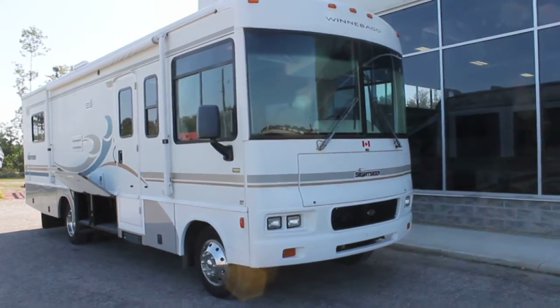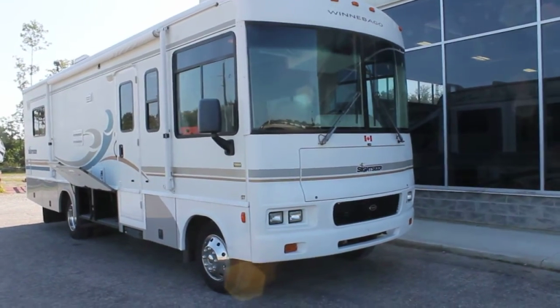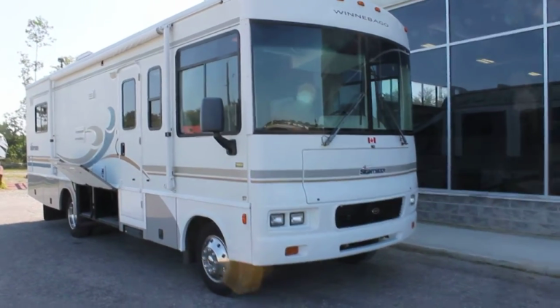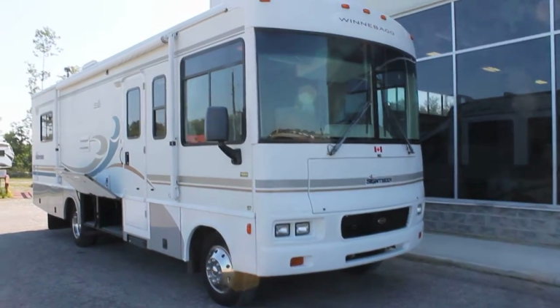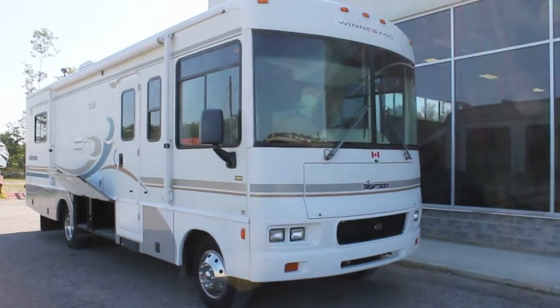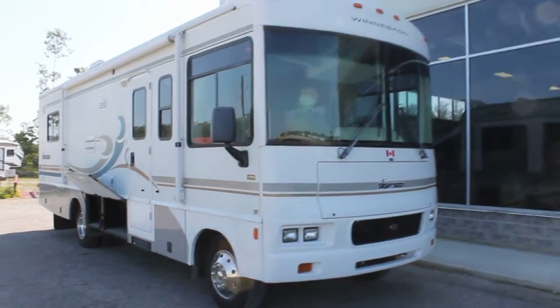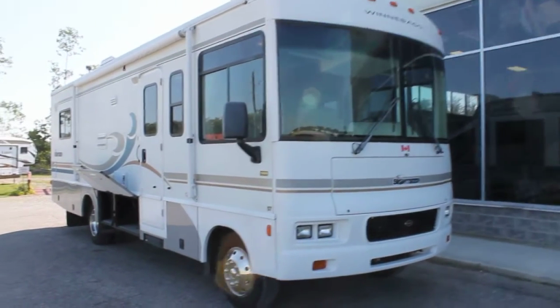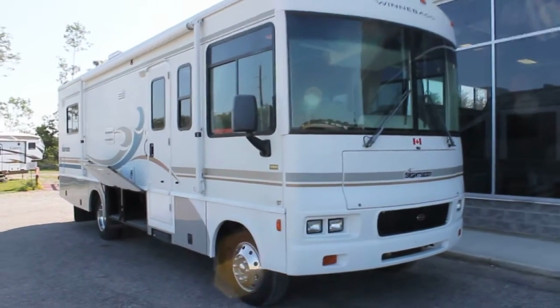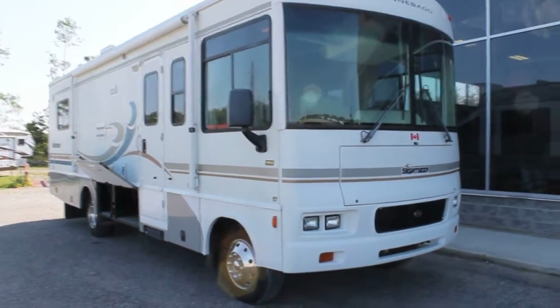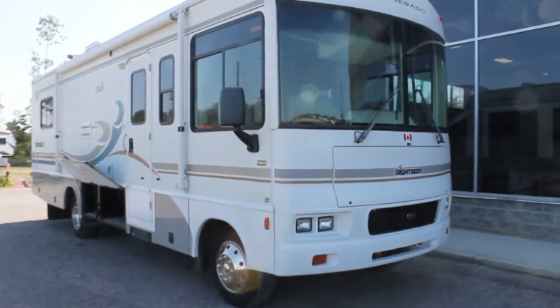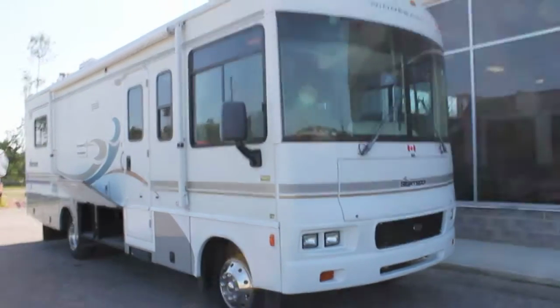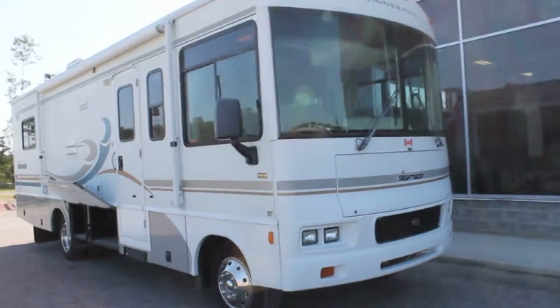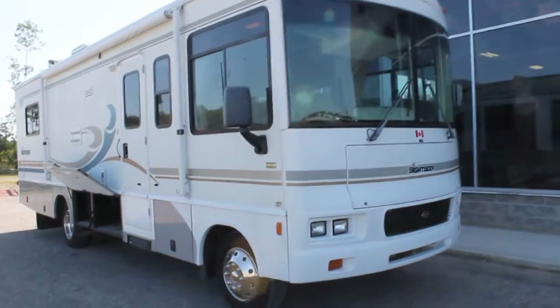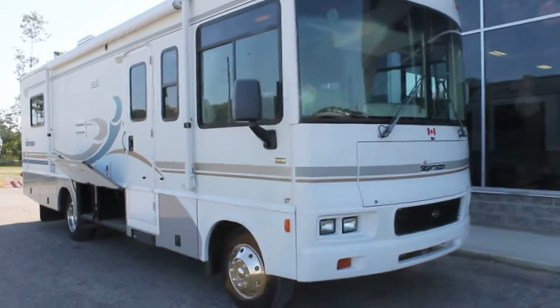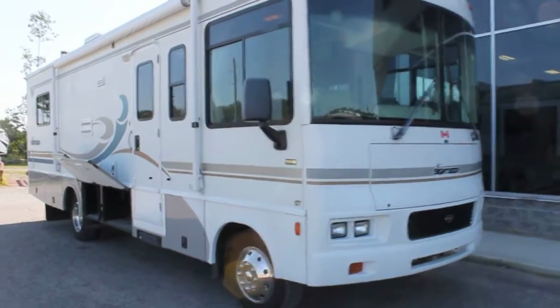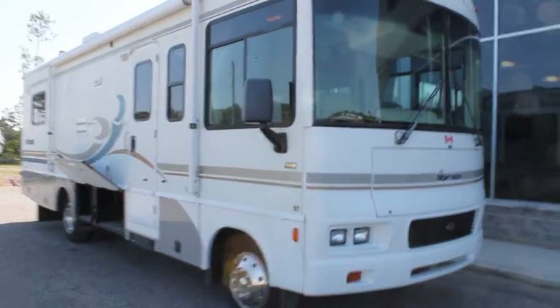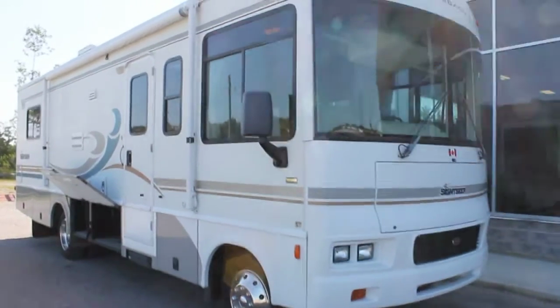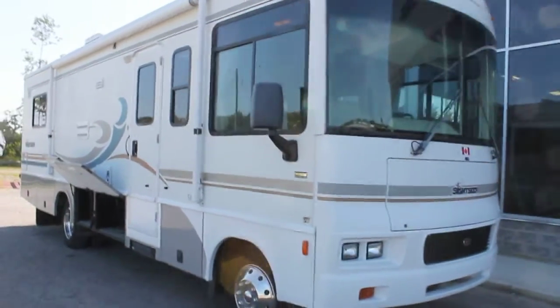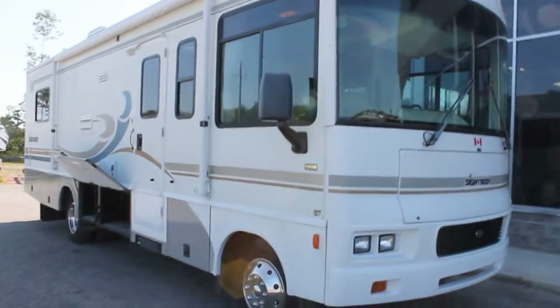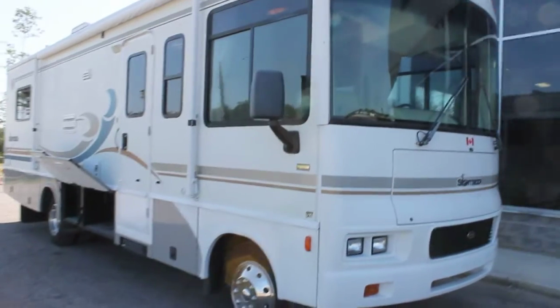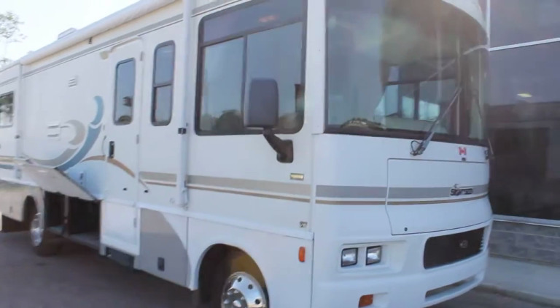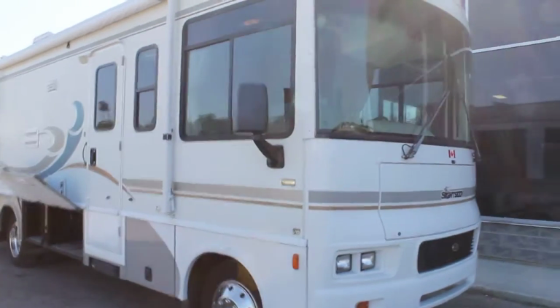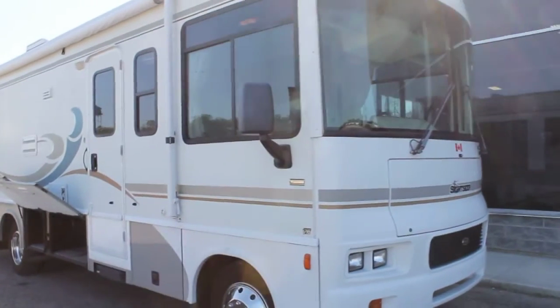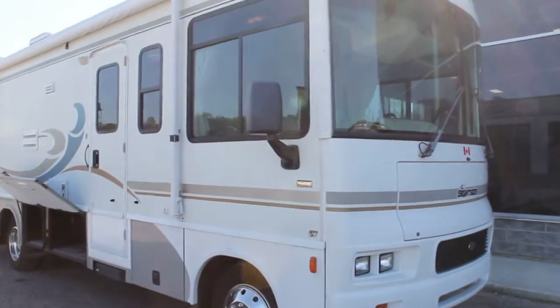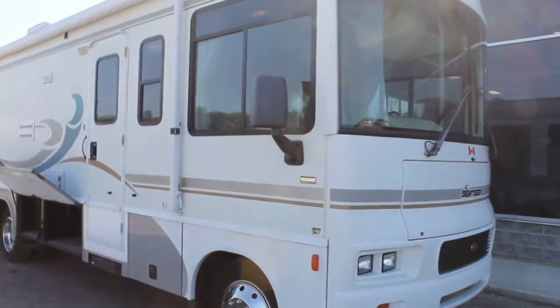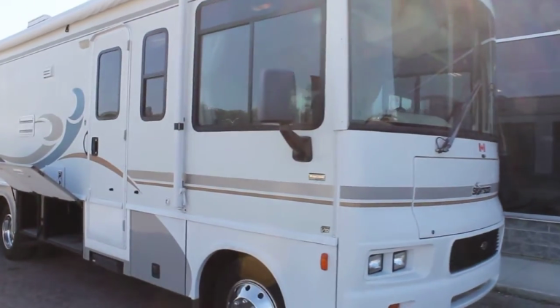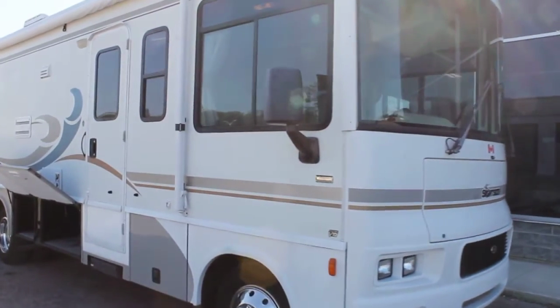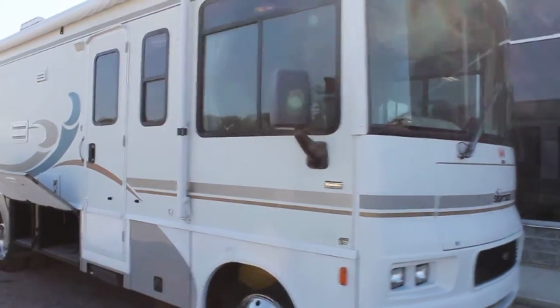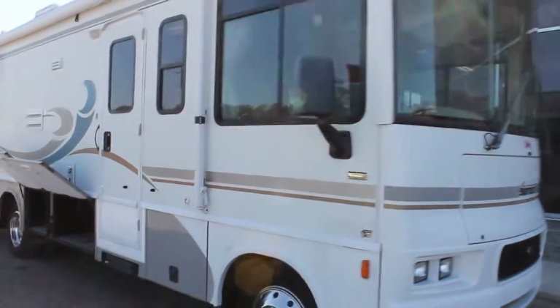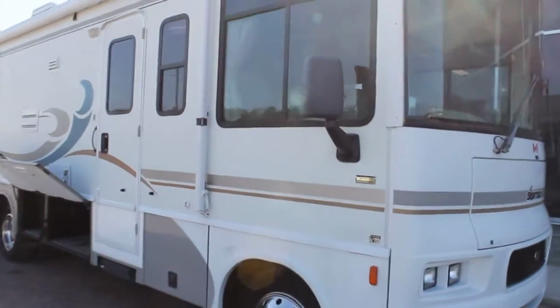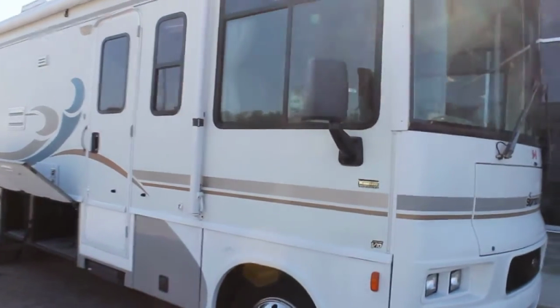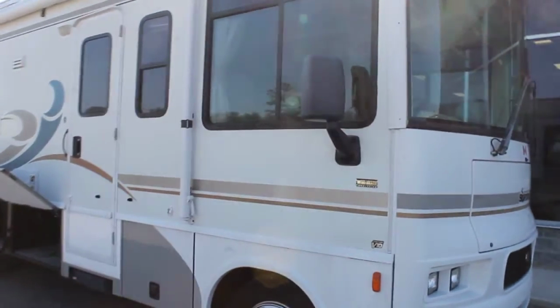This is a 2004 Winnebago Sightseer 30B floor plan. The 30B is just over 30 feet. It's a single slide A-class unit.